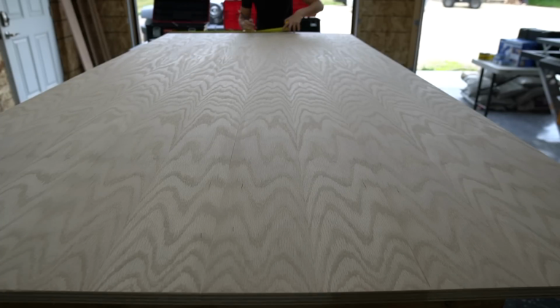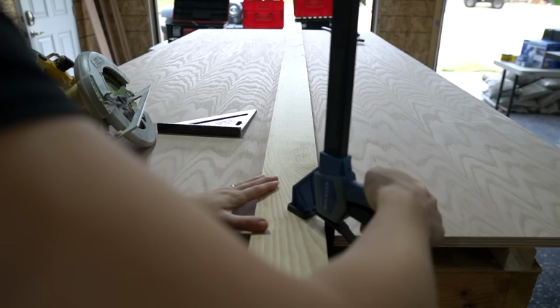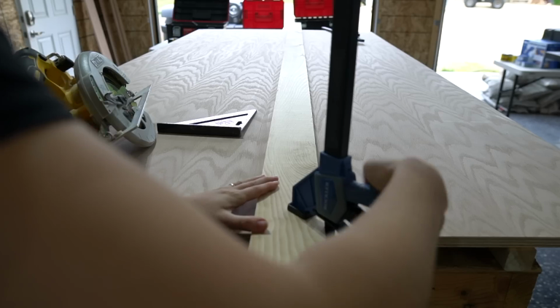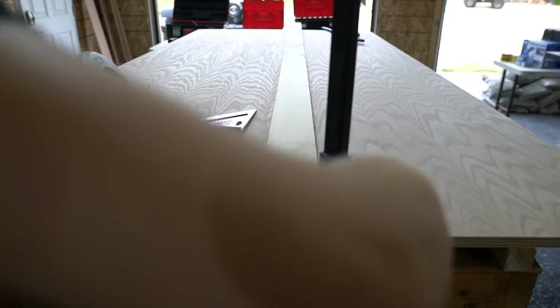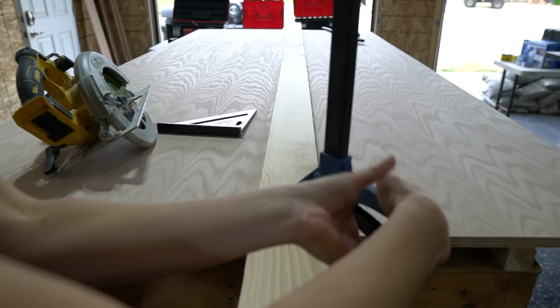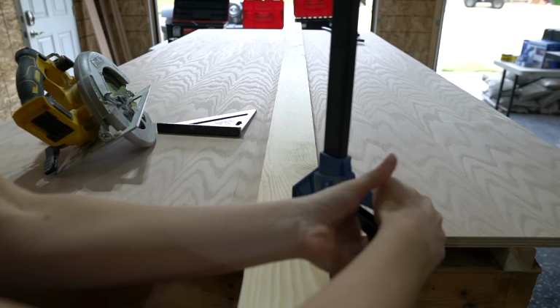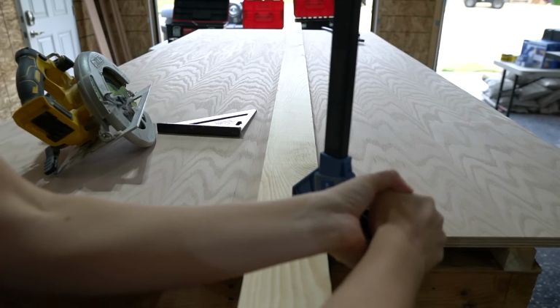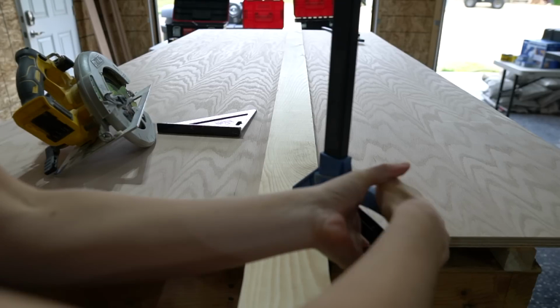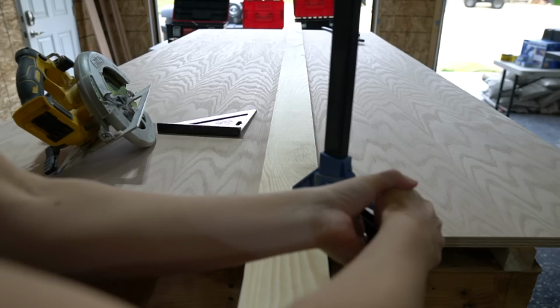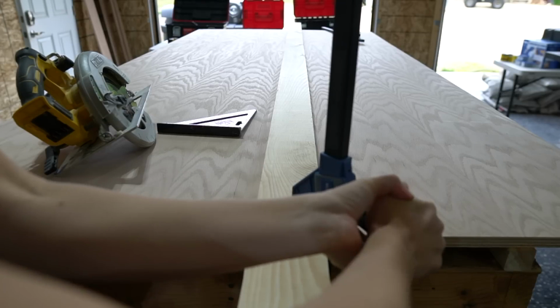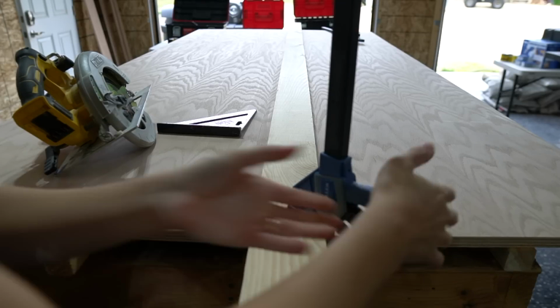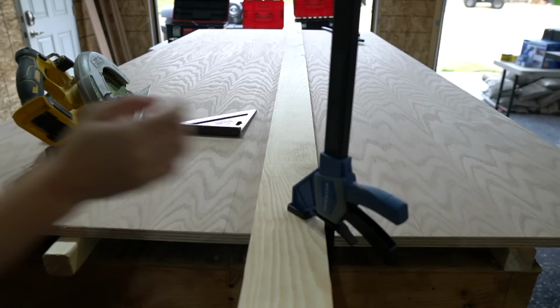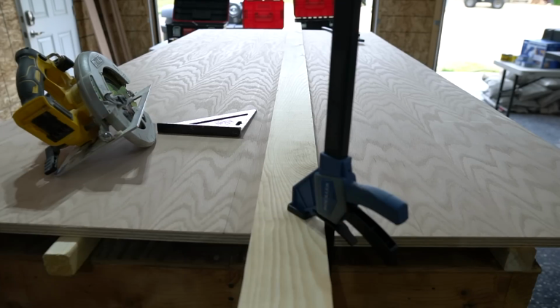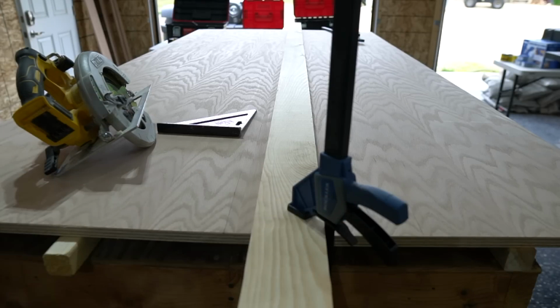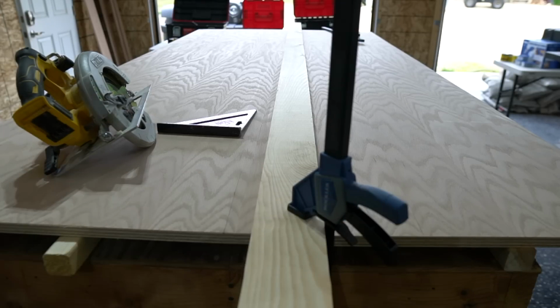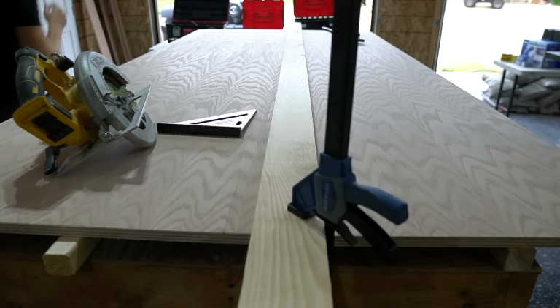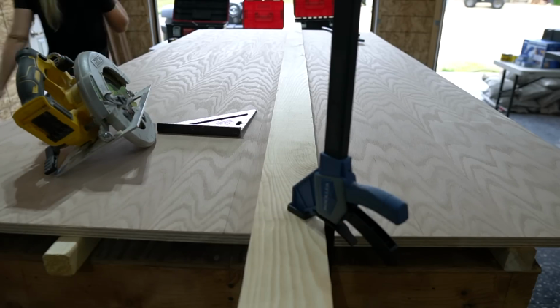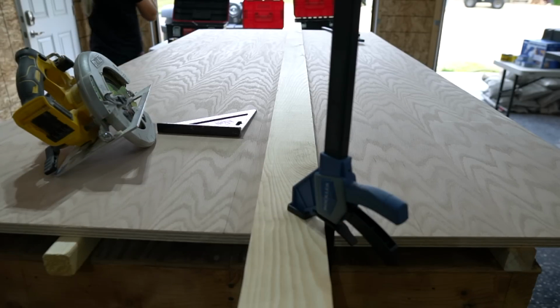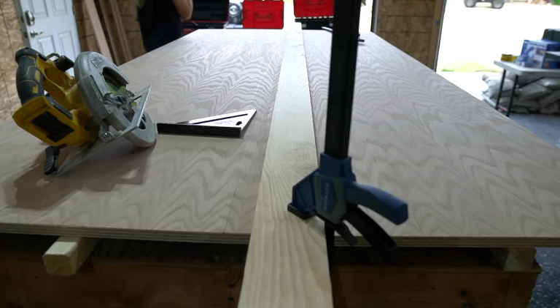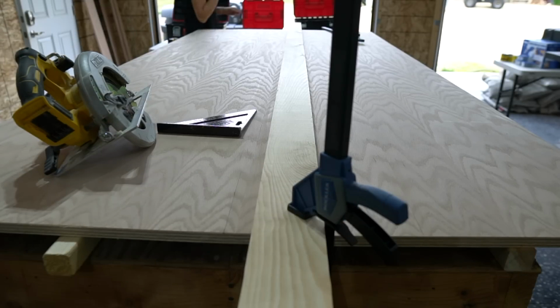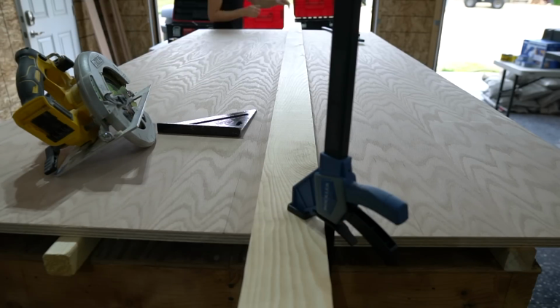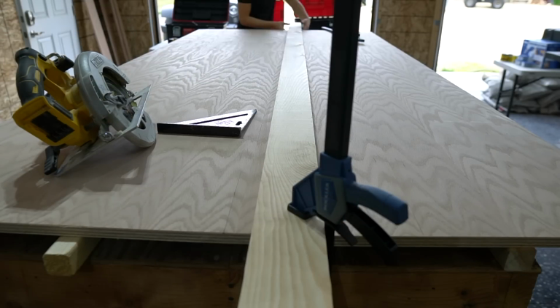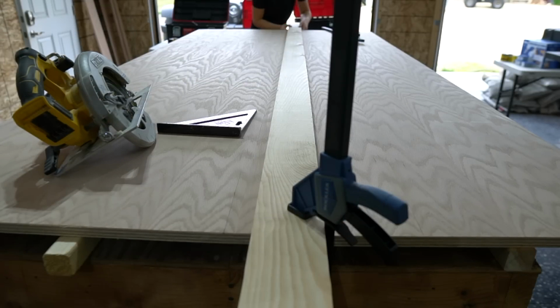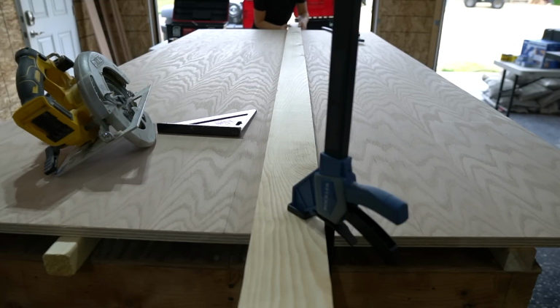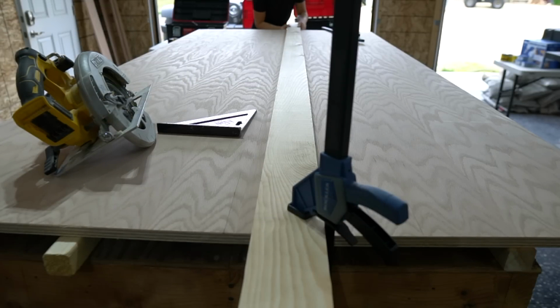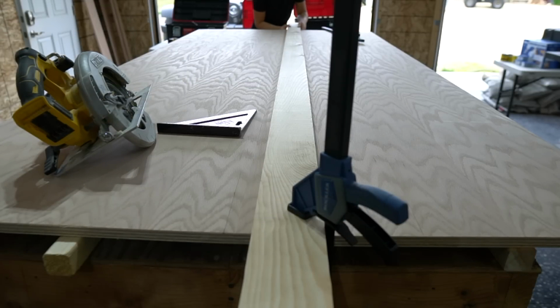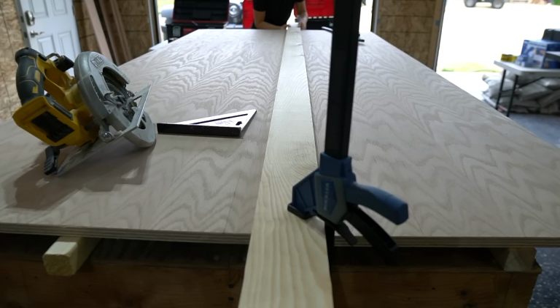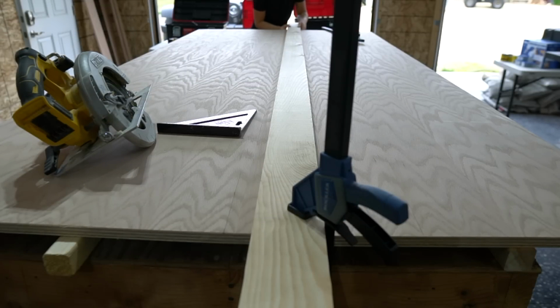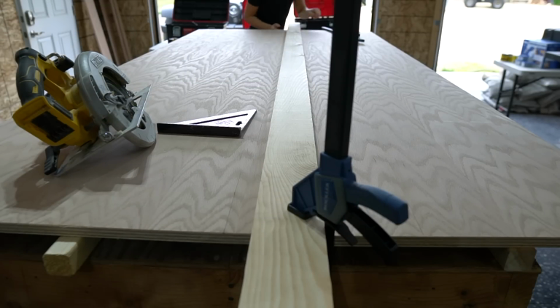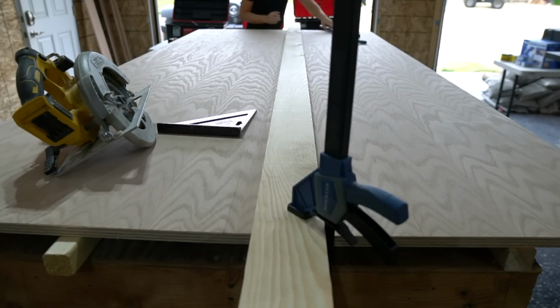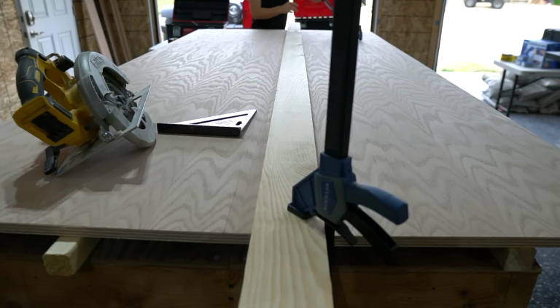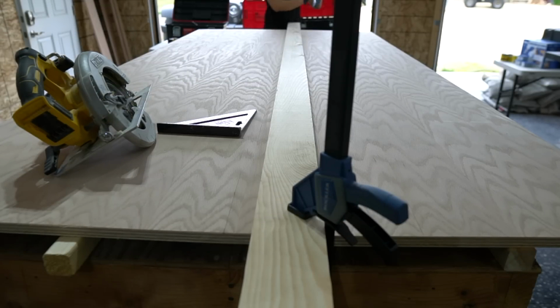First, I cut all the plywood down to size and lightly sanded with 220-grit sandpaper so that it was nice and smooth.